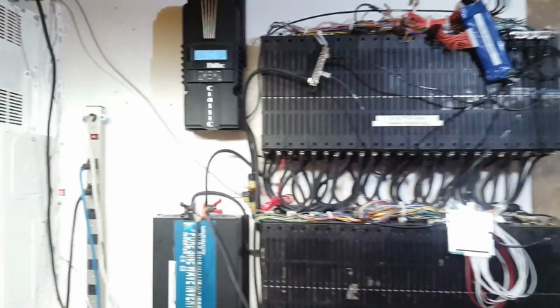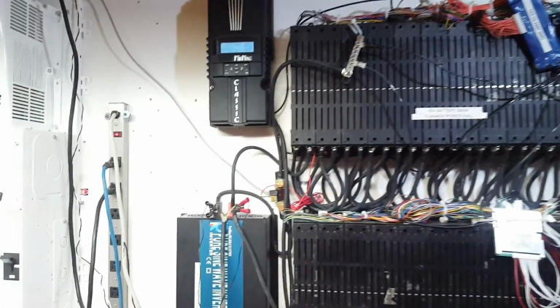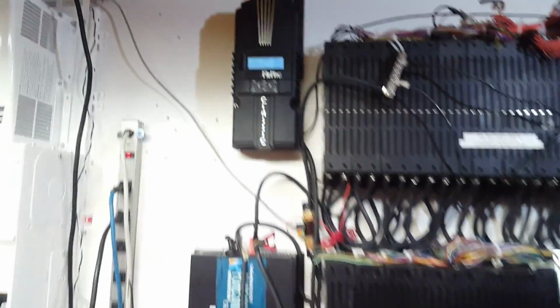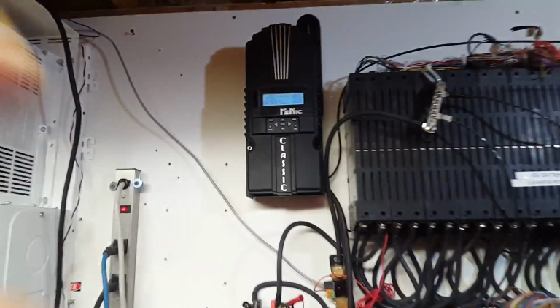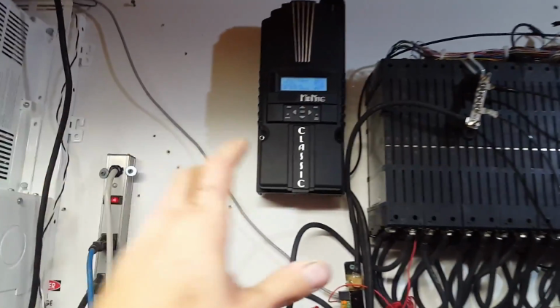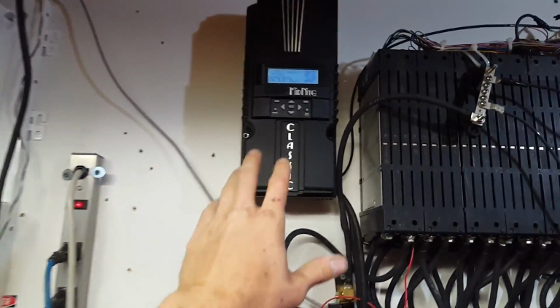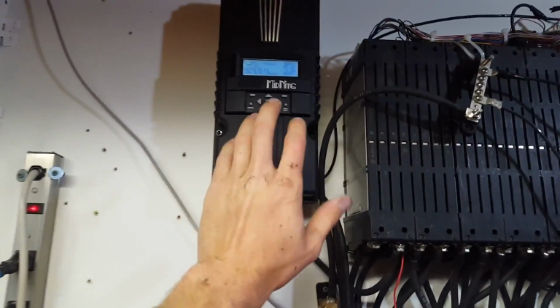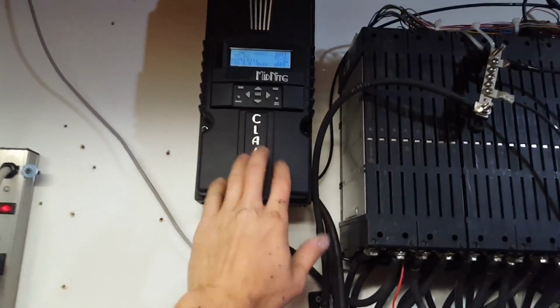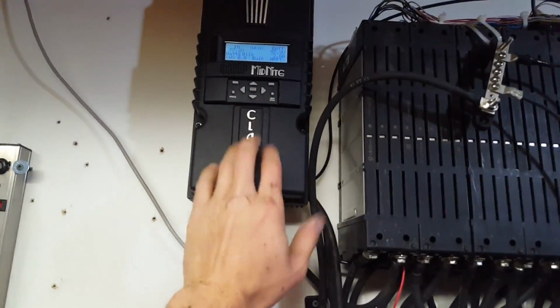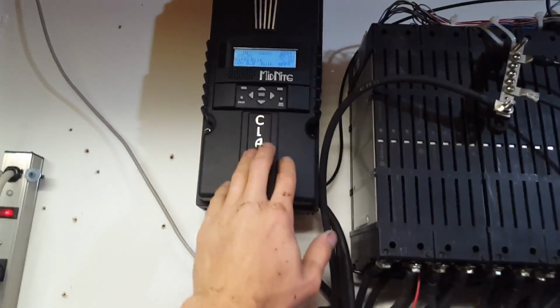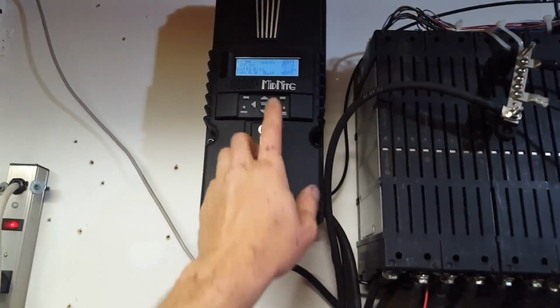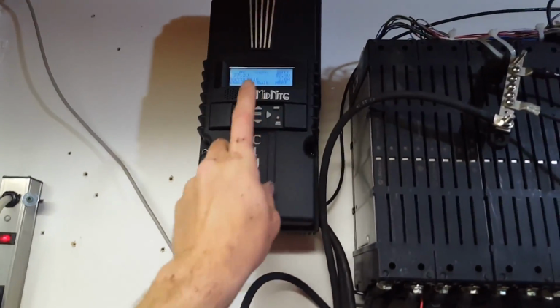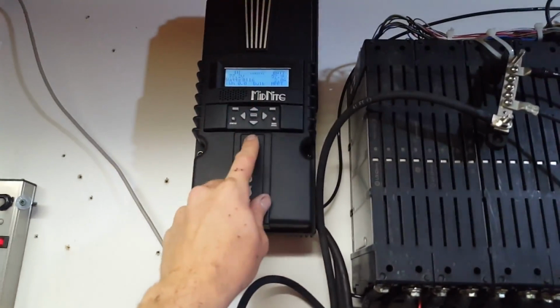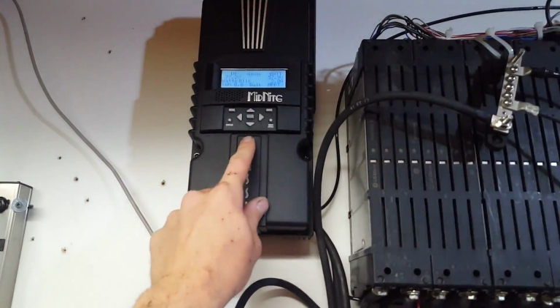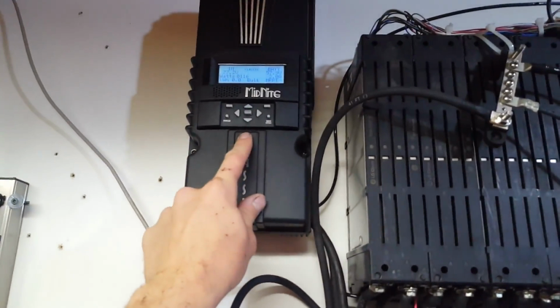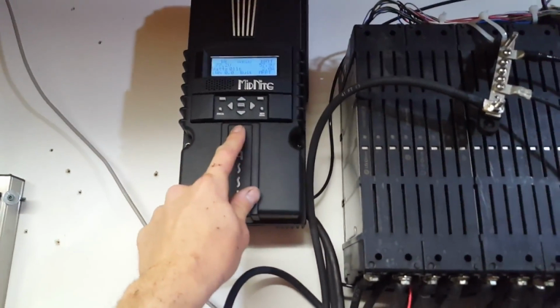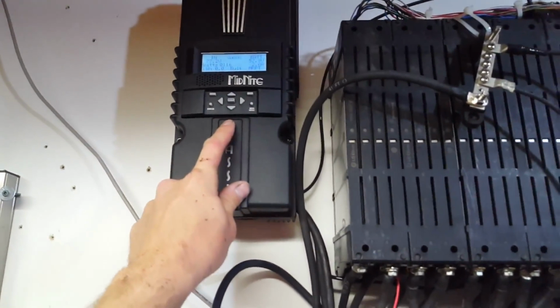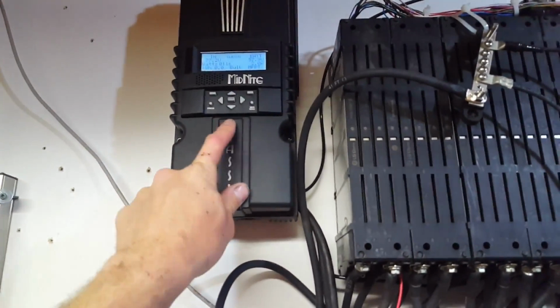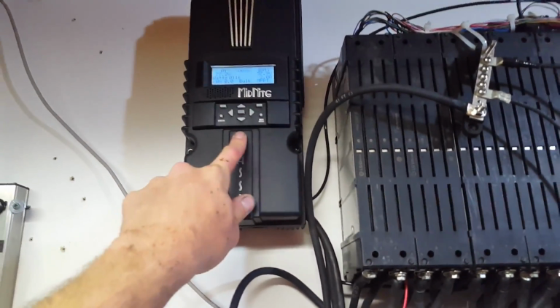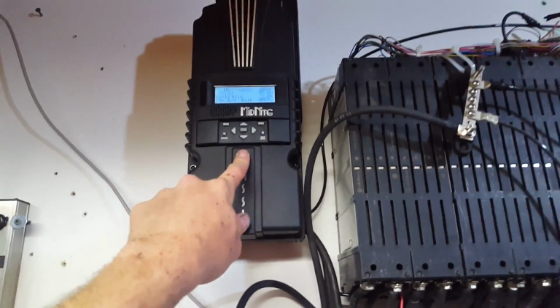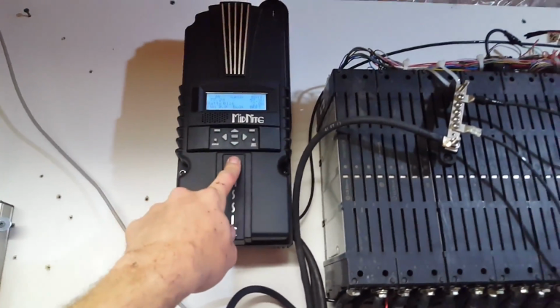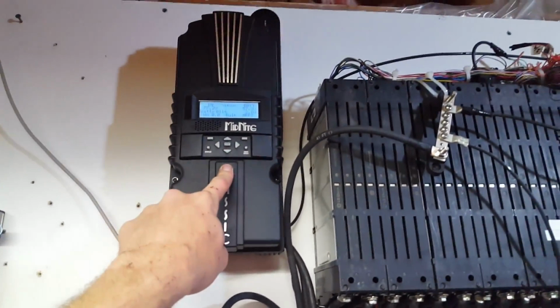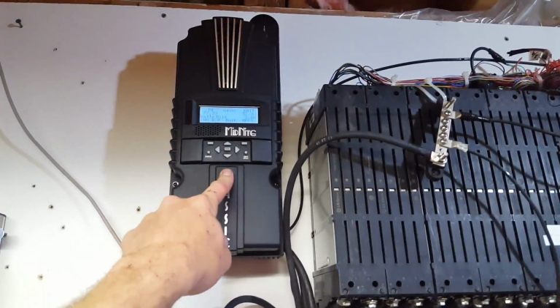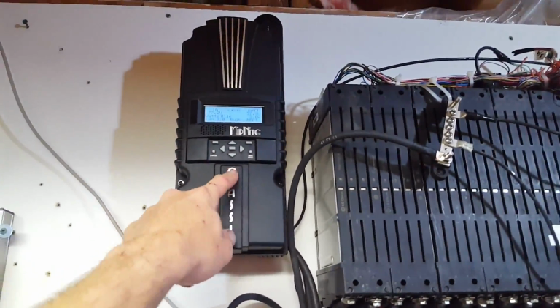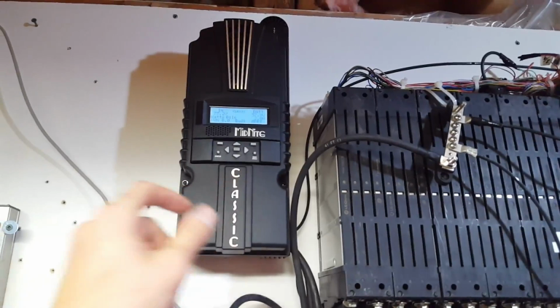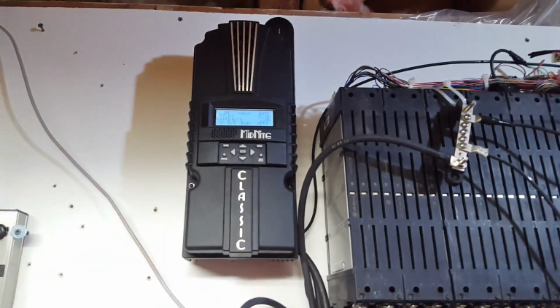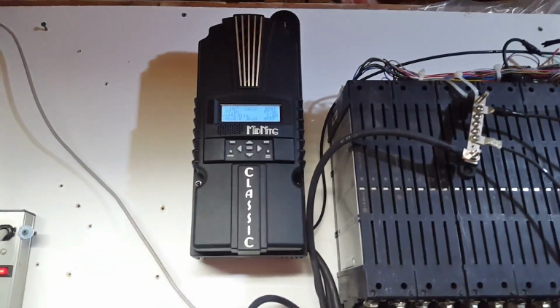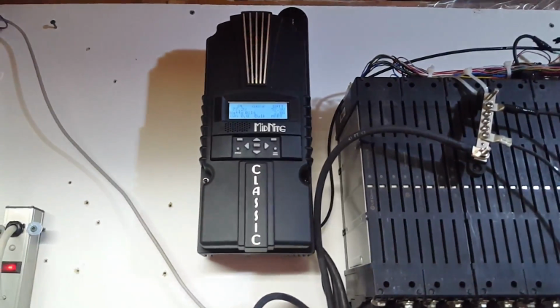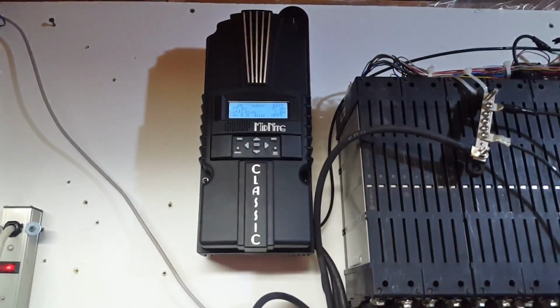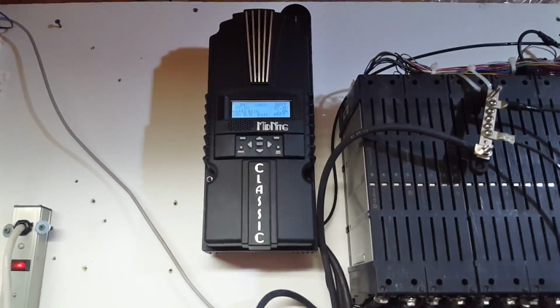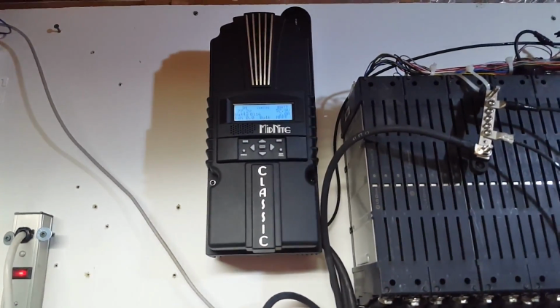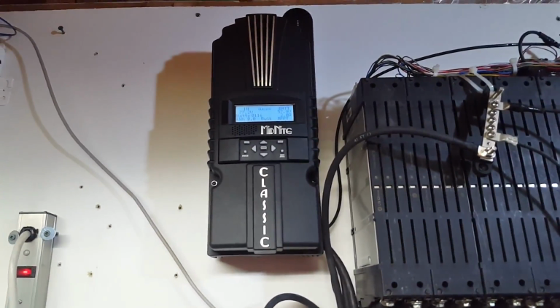Hopefully I got everything set up on this properly - I'm going to go through the options and double check, but everything seems to work really well.